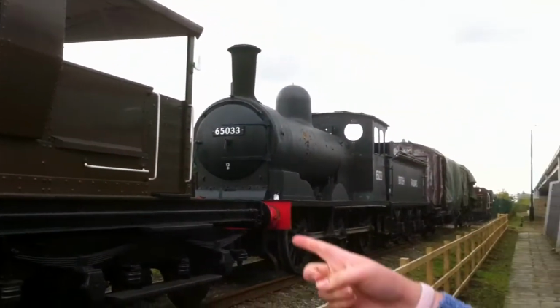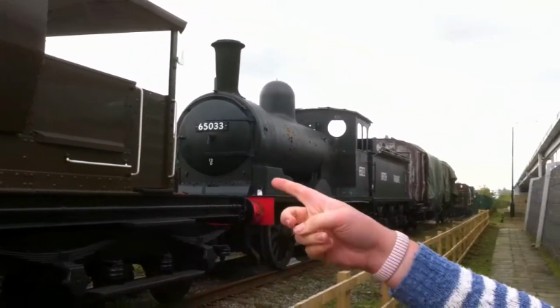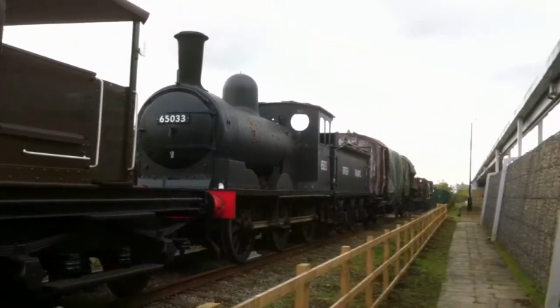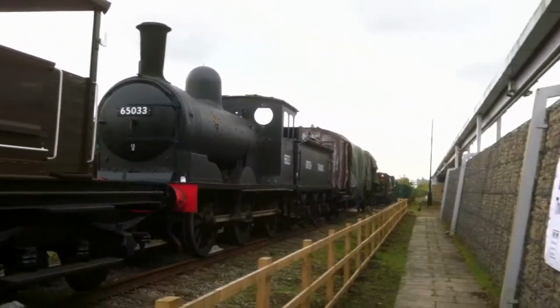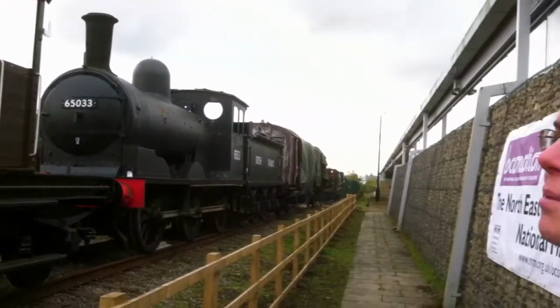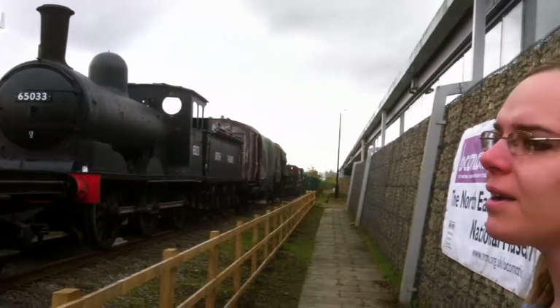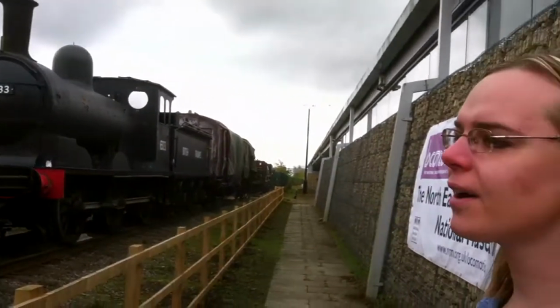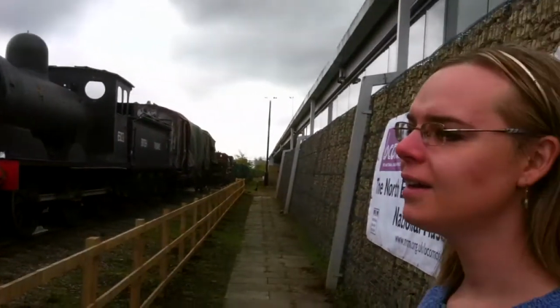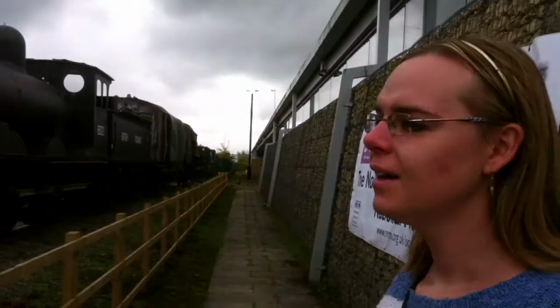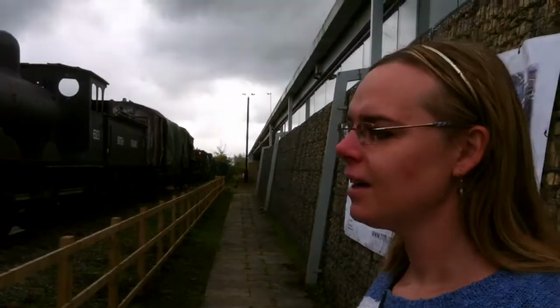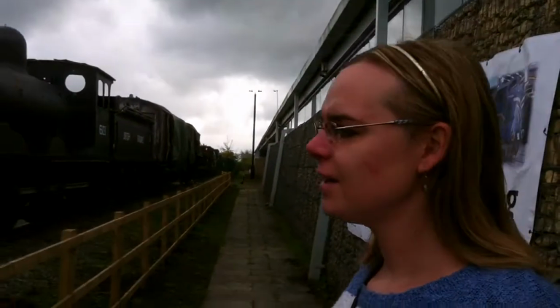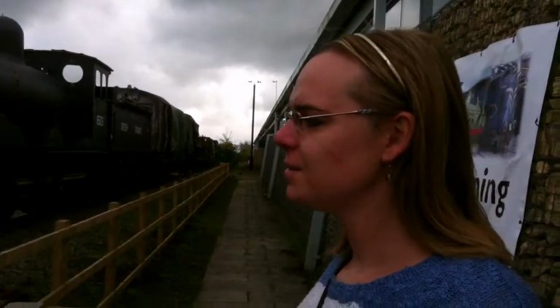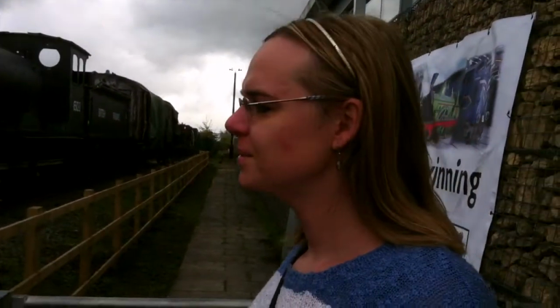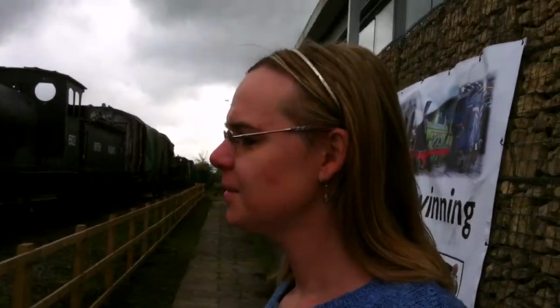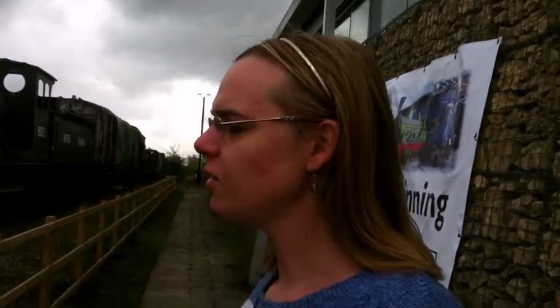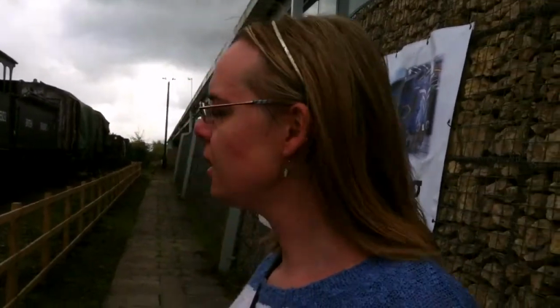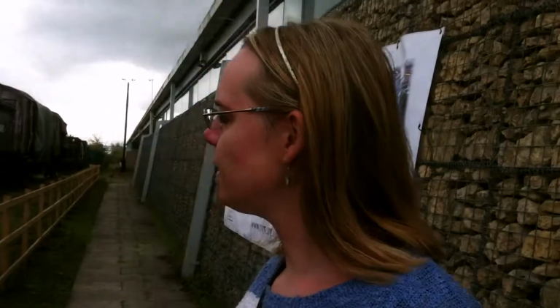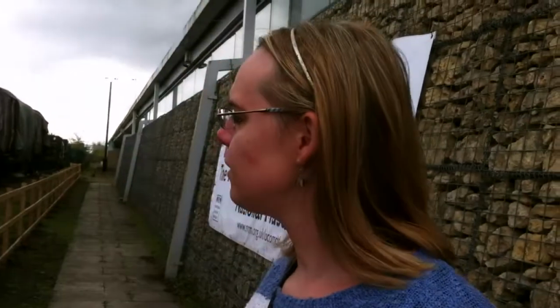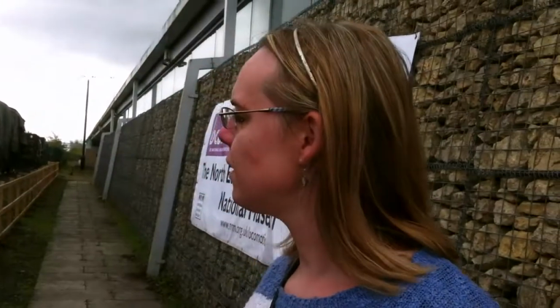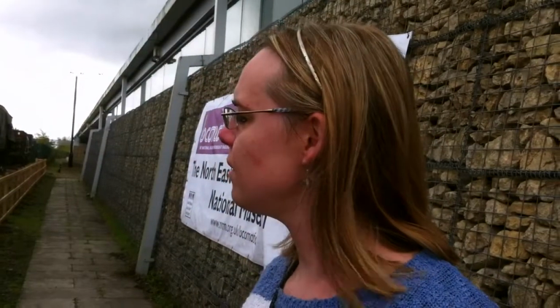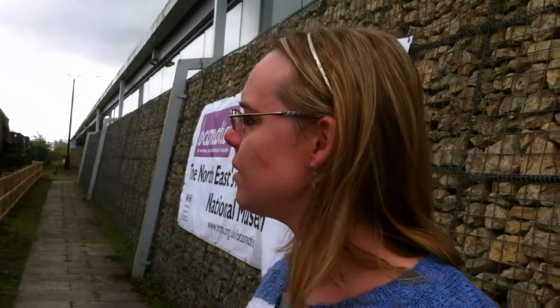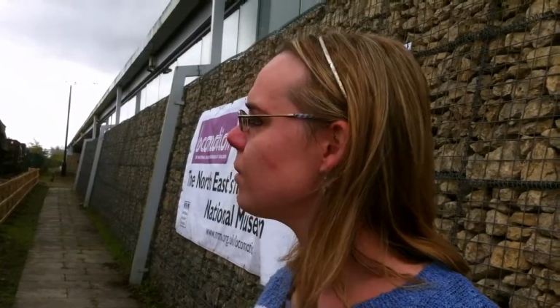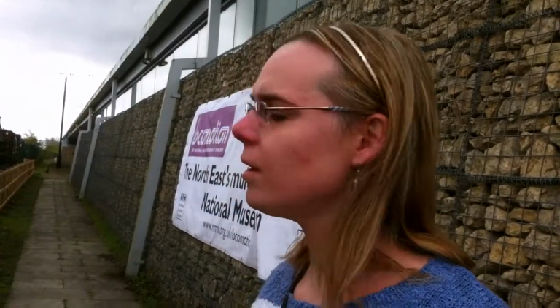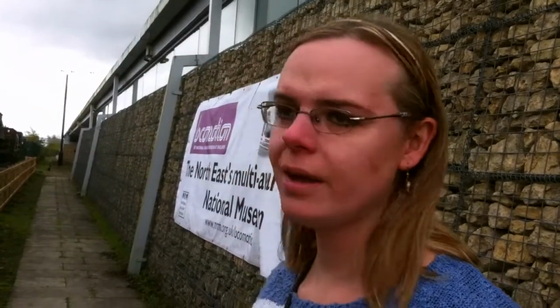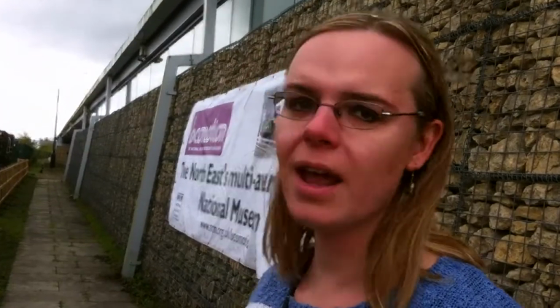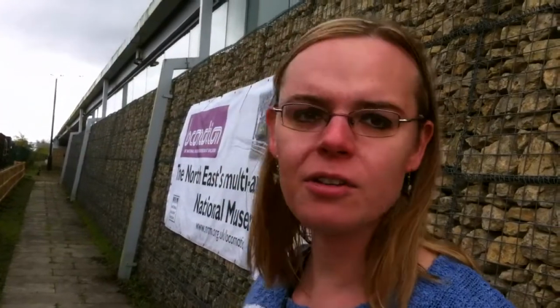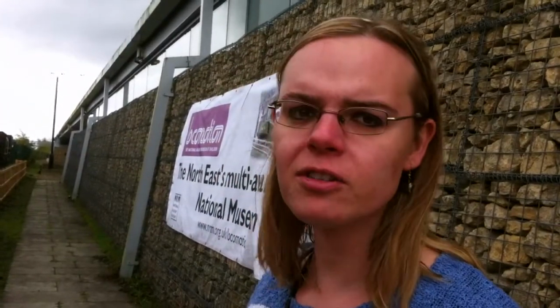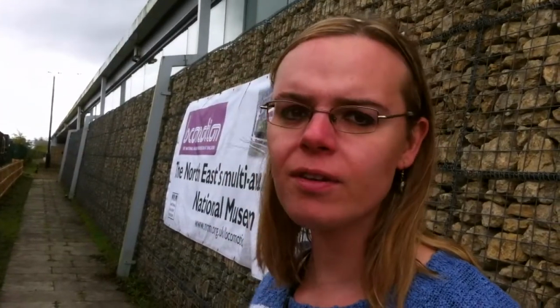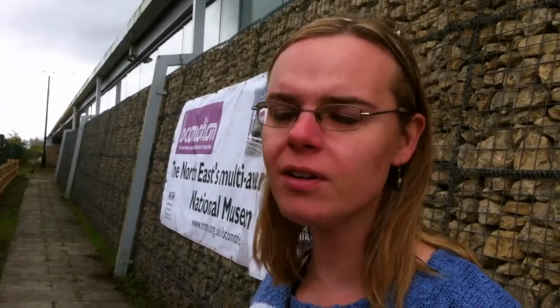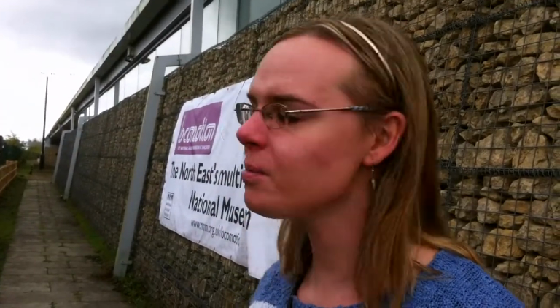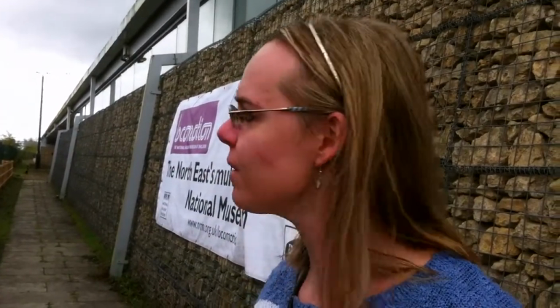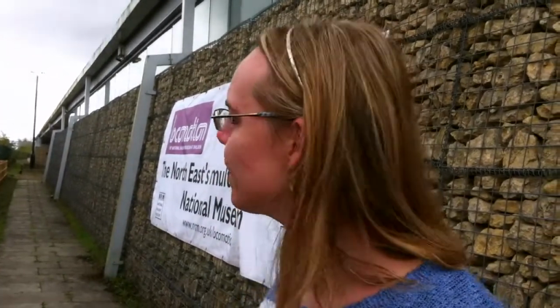This is a Queen Mary brake van. I do like these — they're quite an interesting, very different type of brake van.